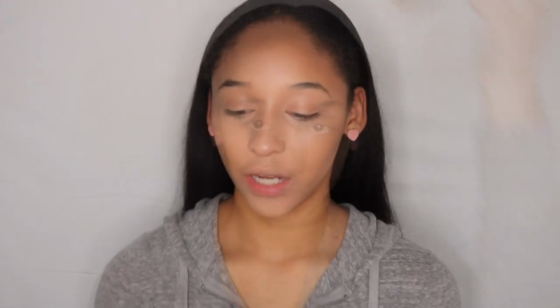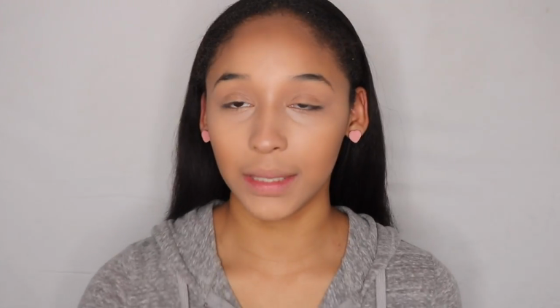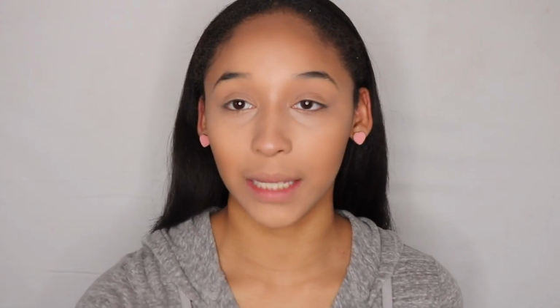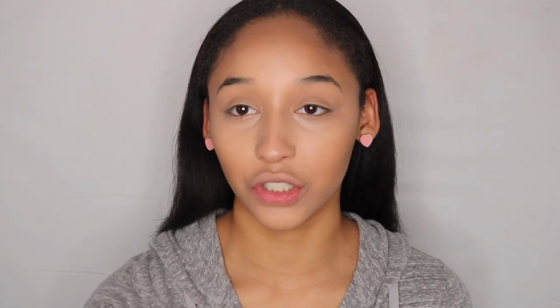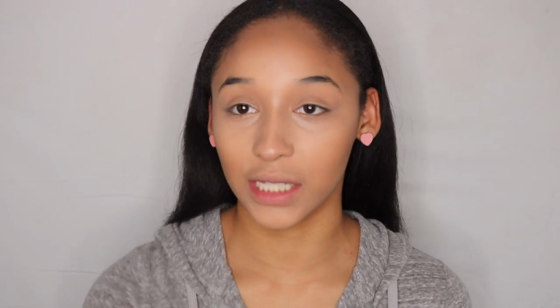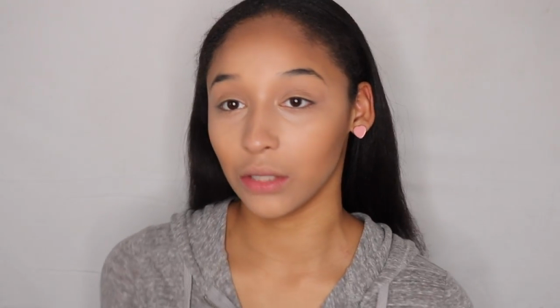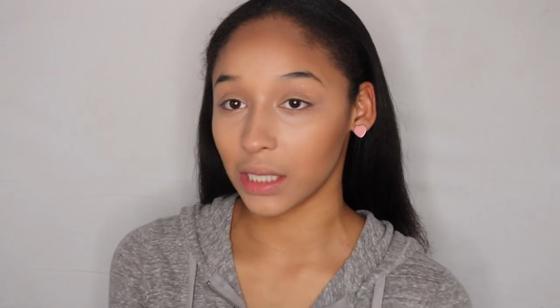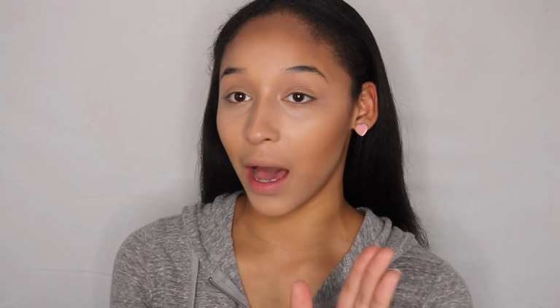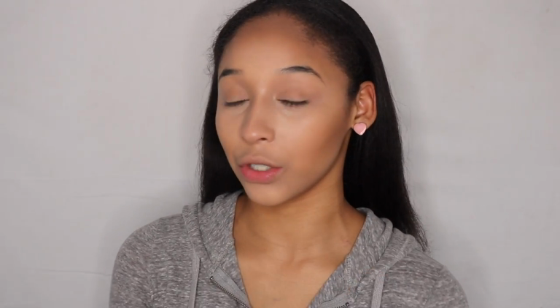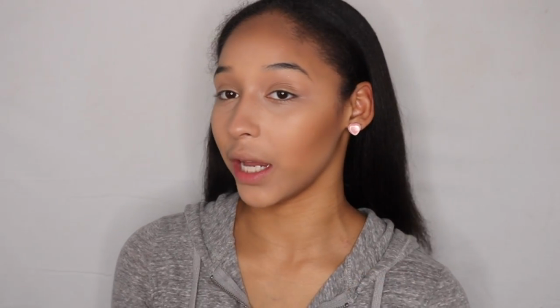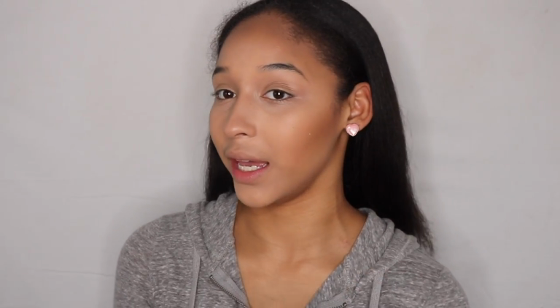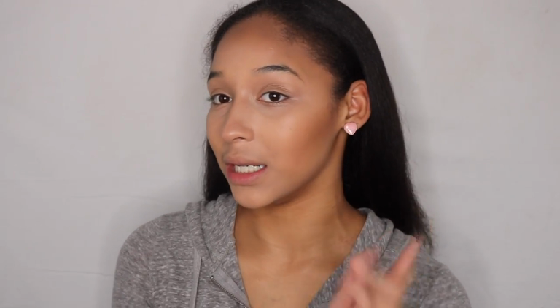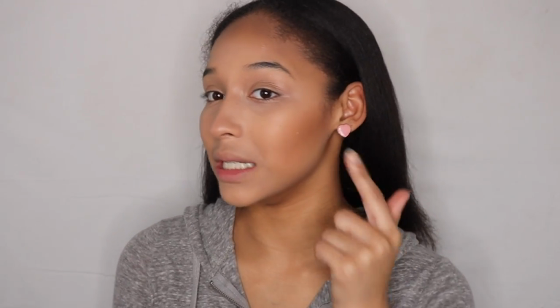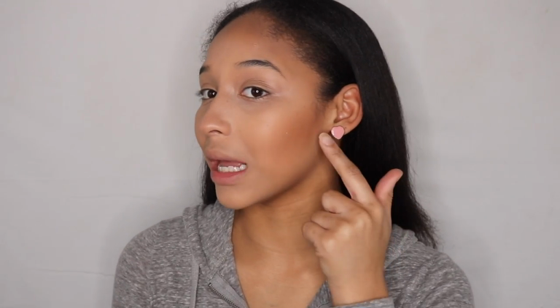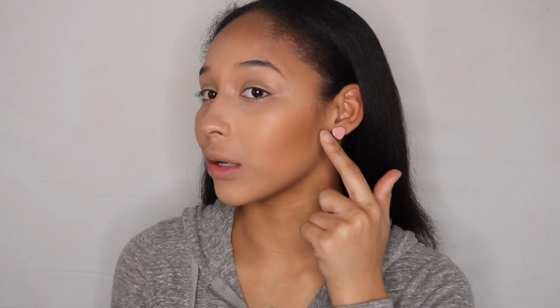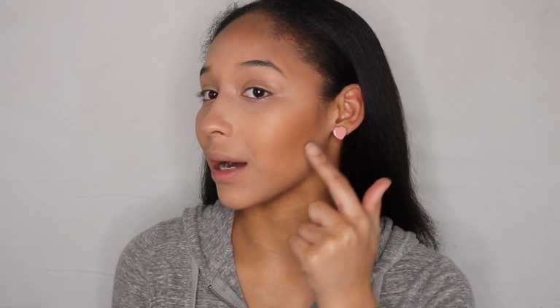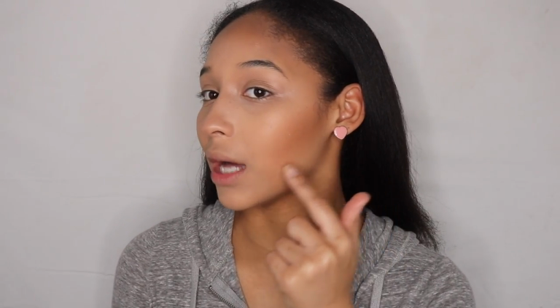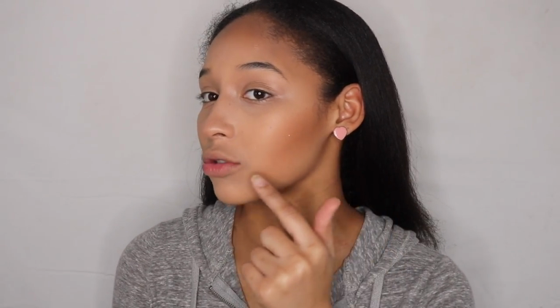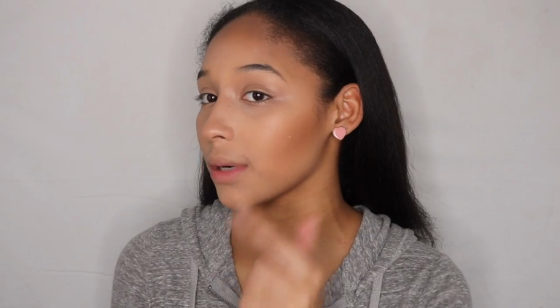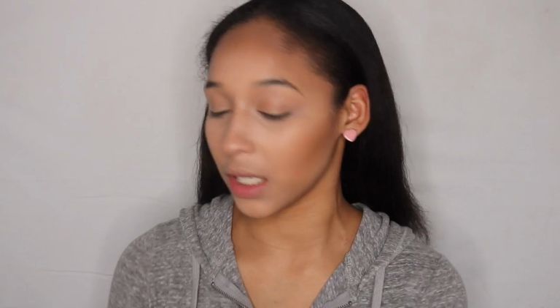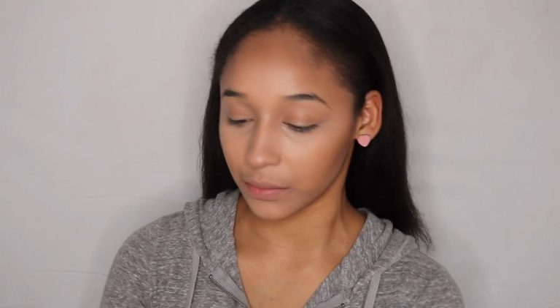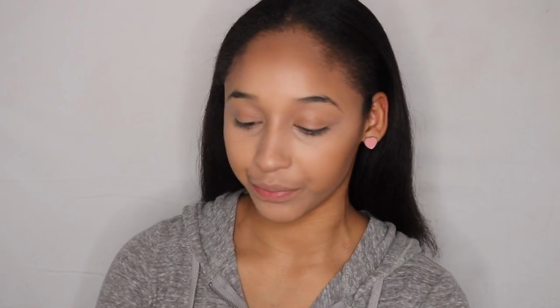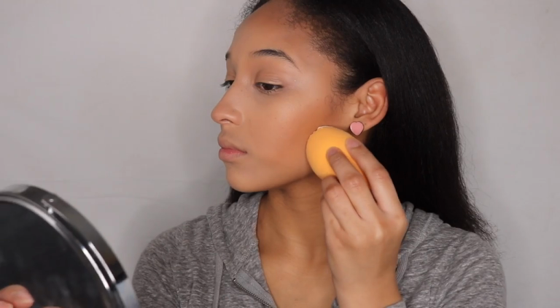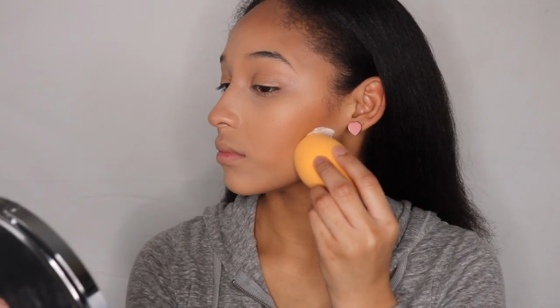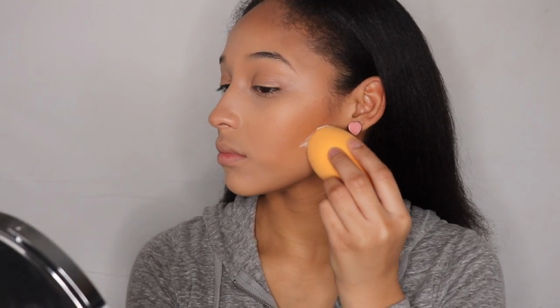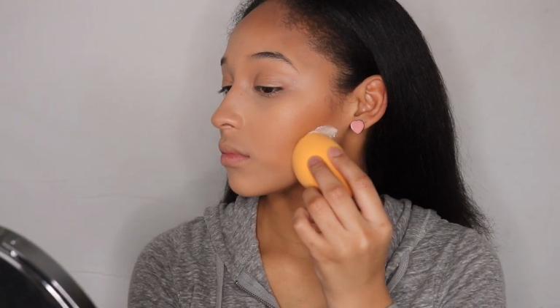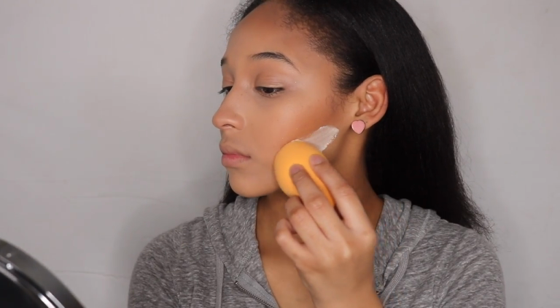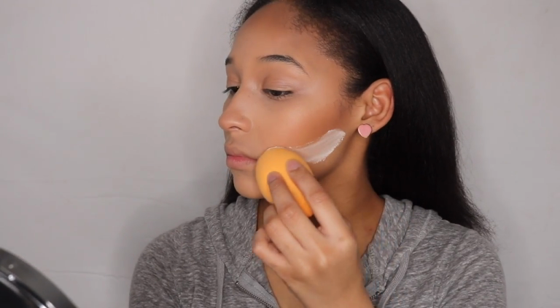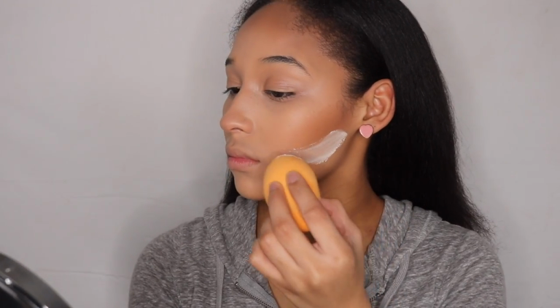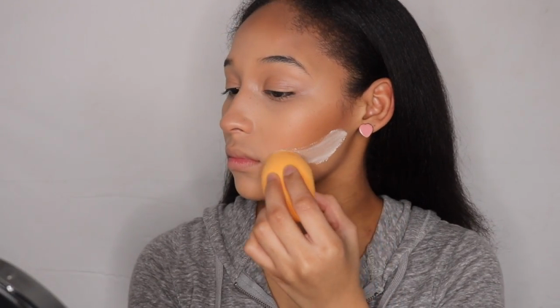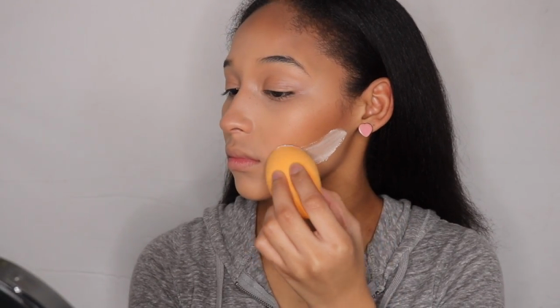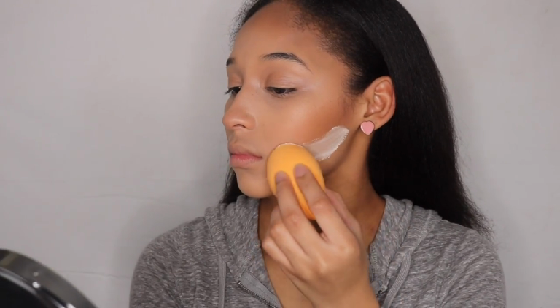Now I'm going to take my Translucent Powder and cut my contour right there. I'm going to take a damp beauty blender to do that.